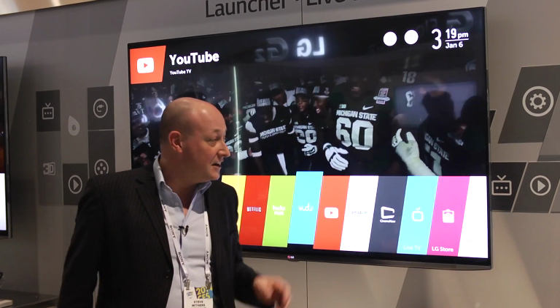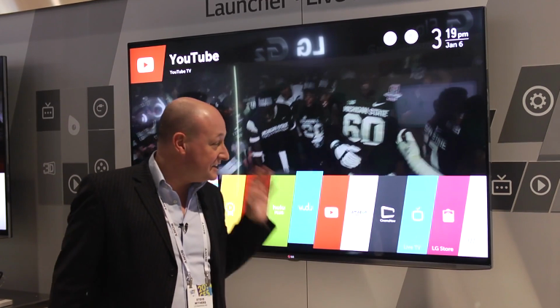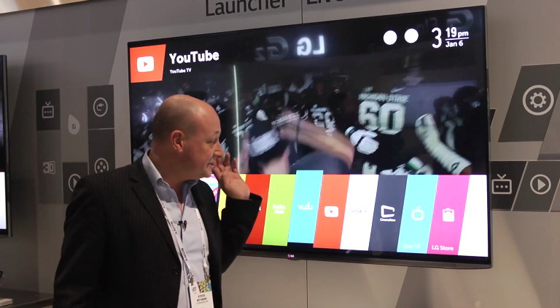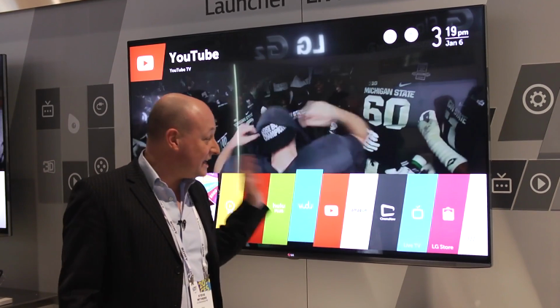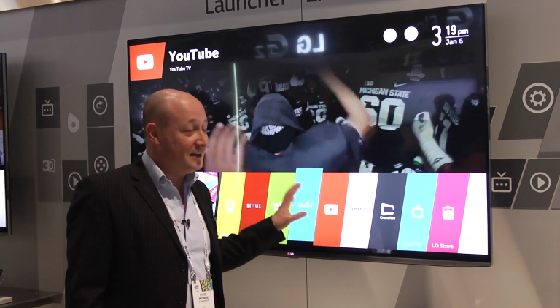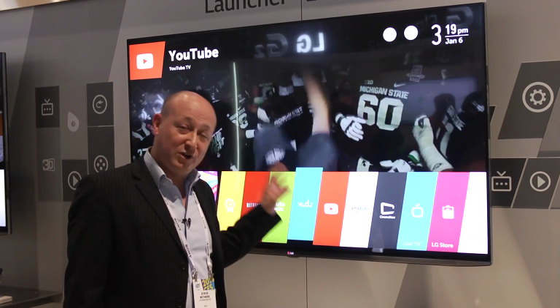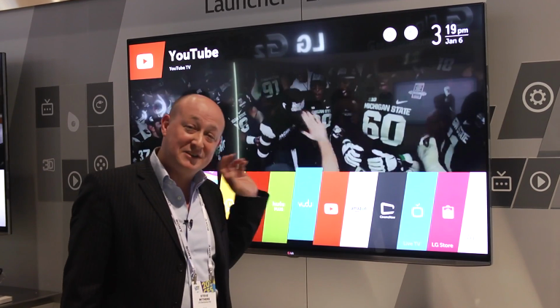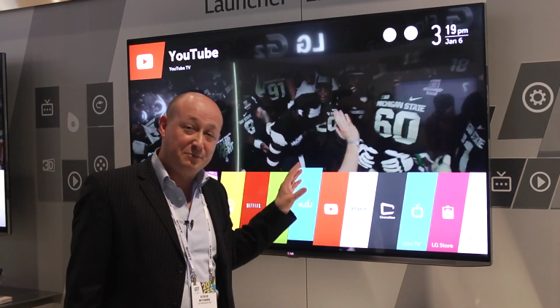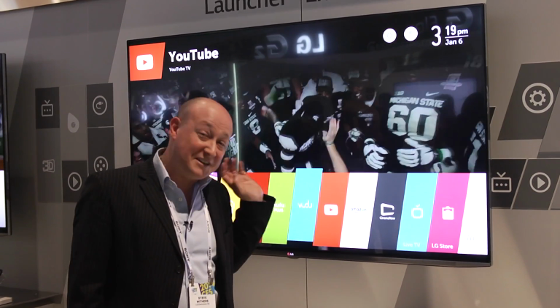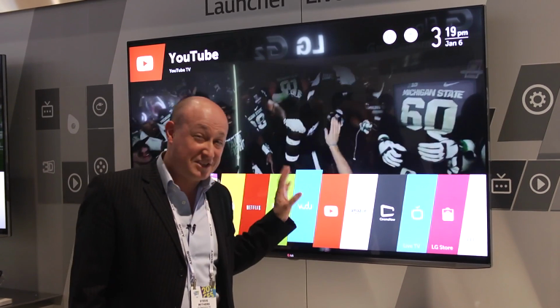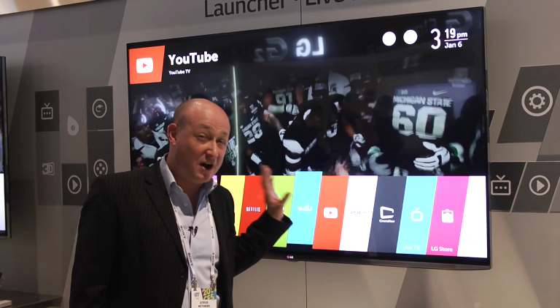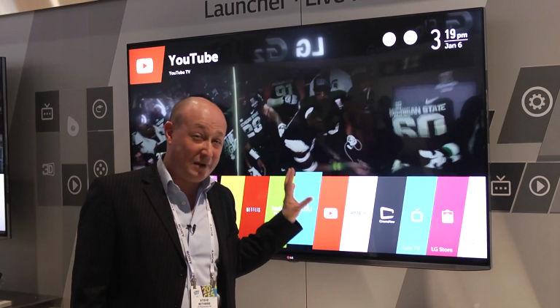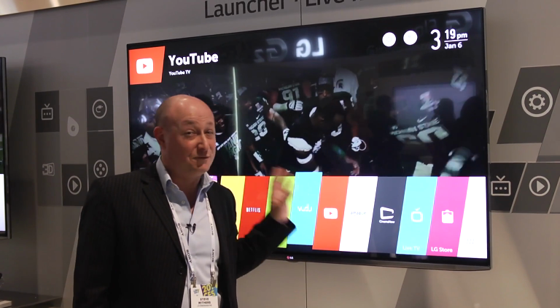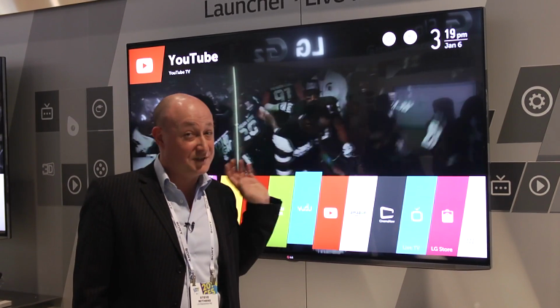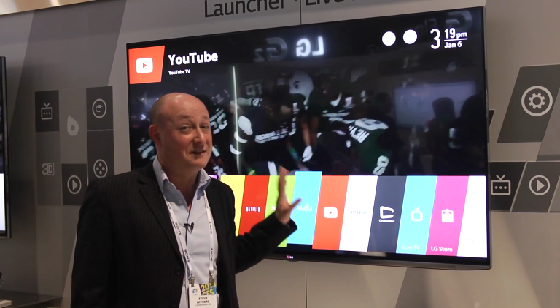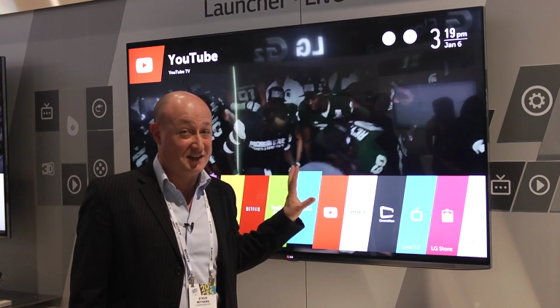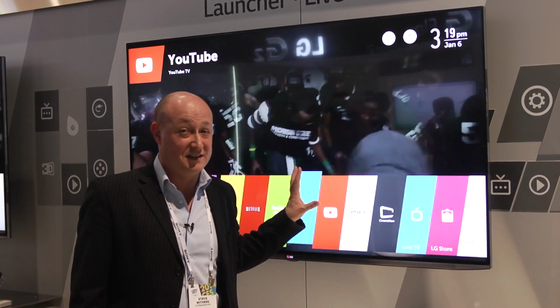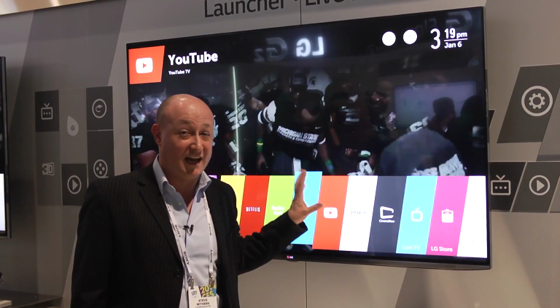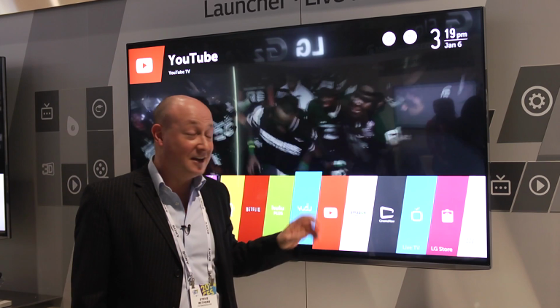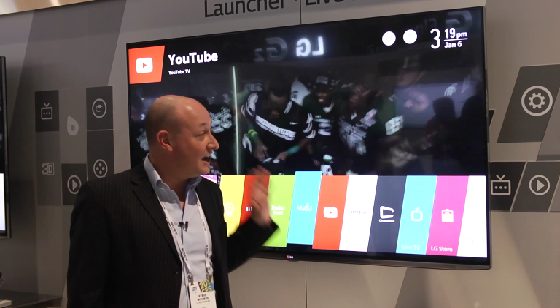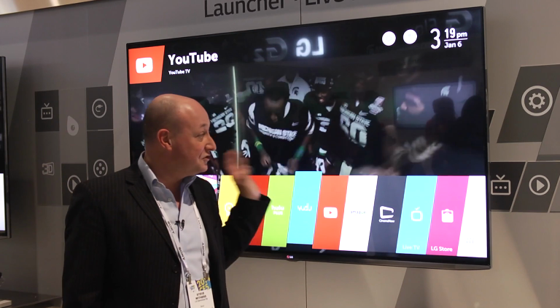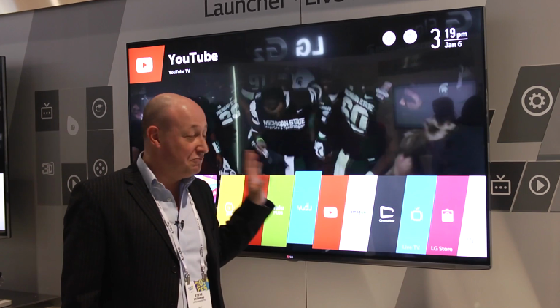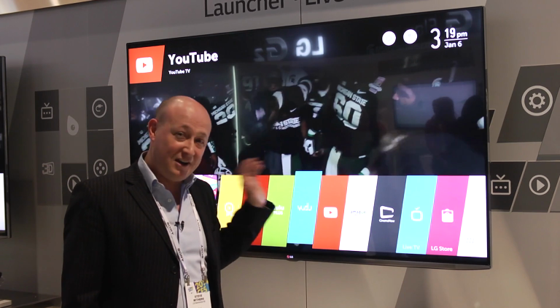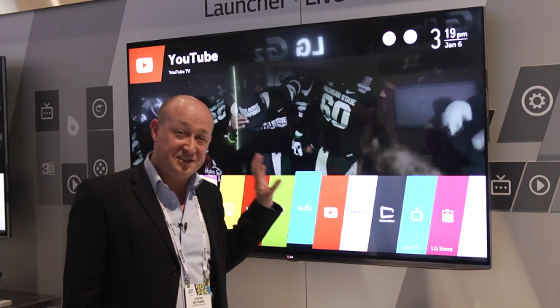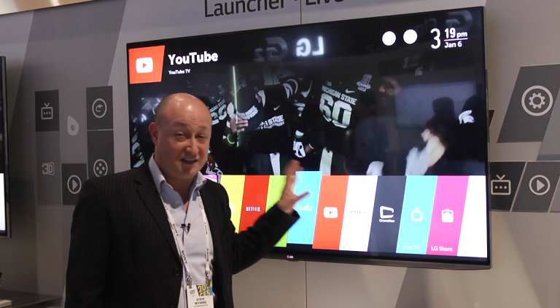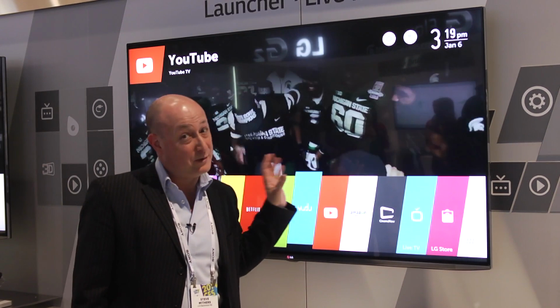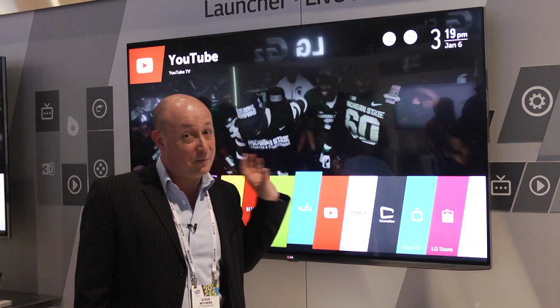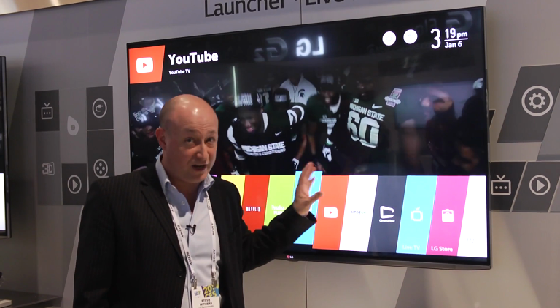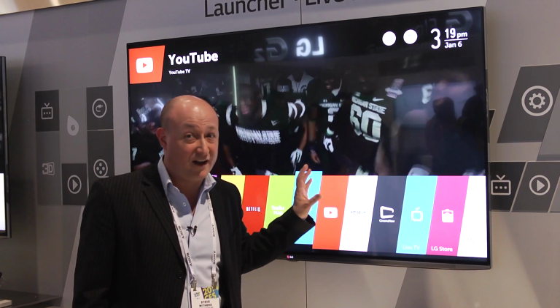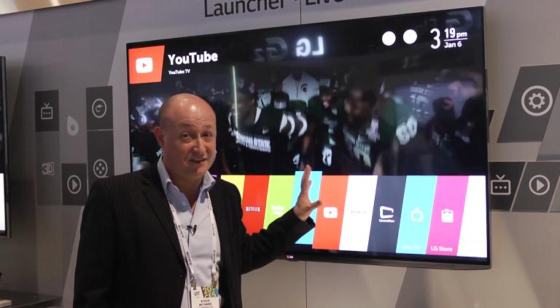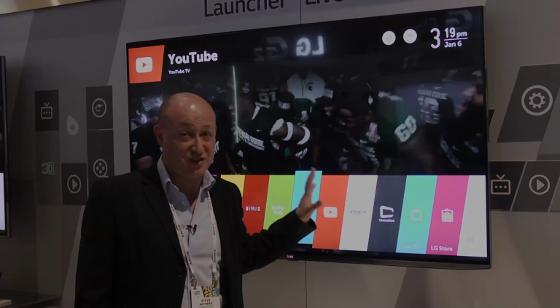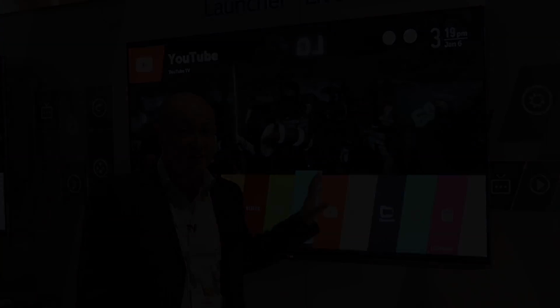This is definitely one of the most impressive Smart platforms I've seen to date. LG really are setting the bar pretty high this year.